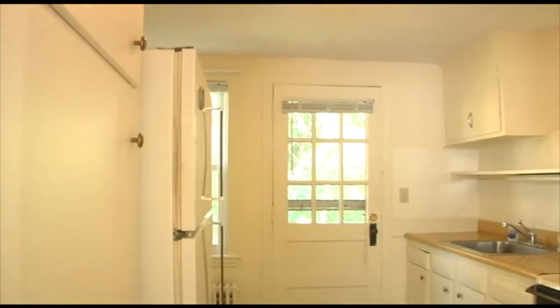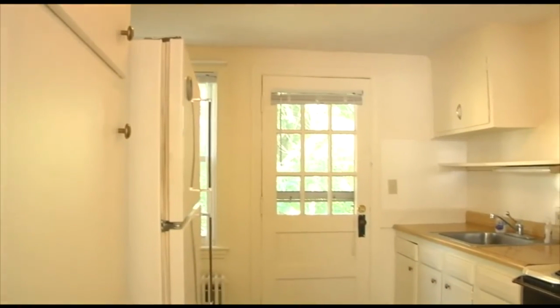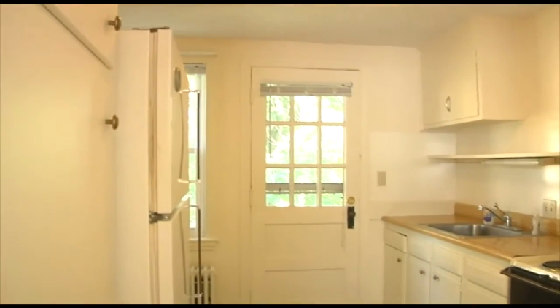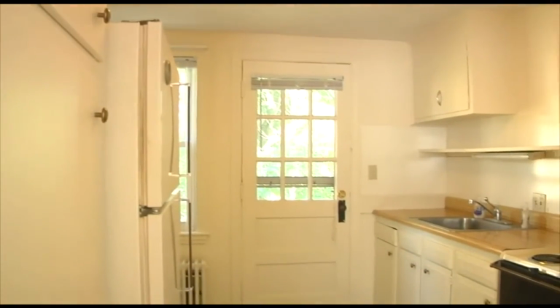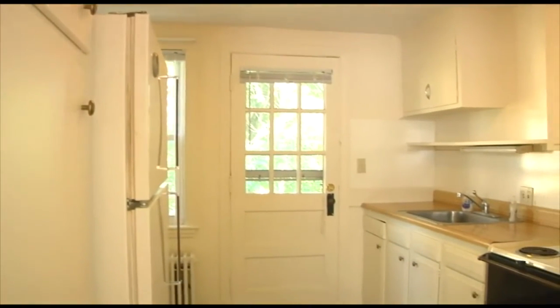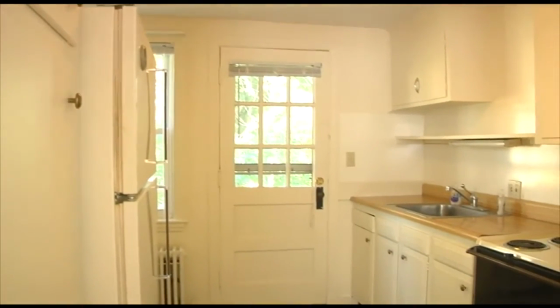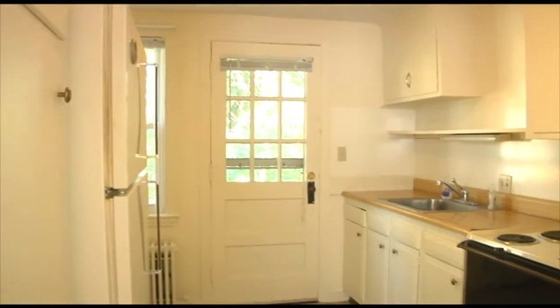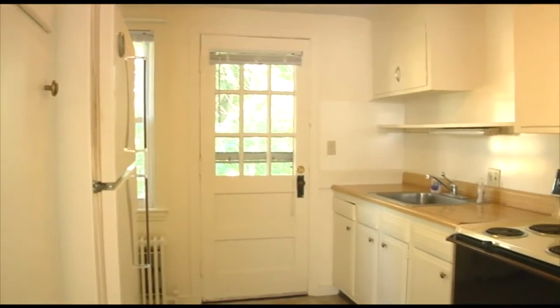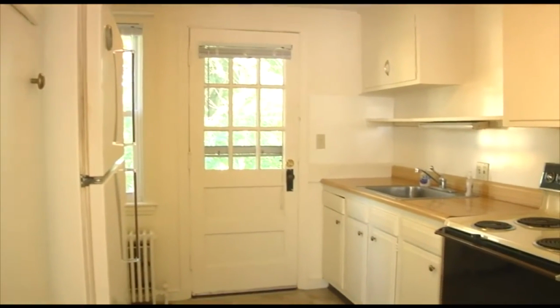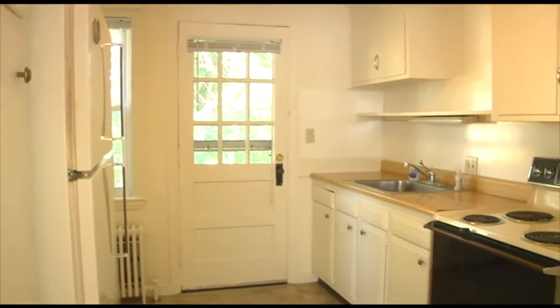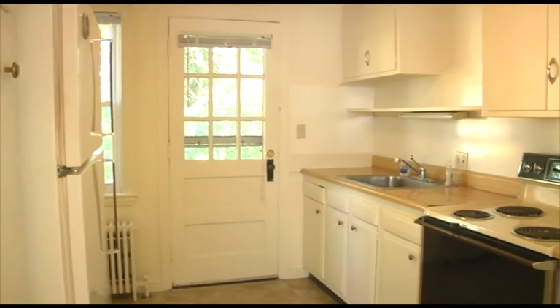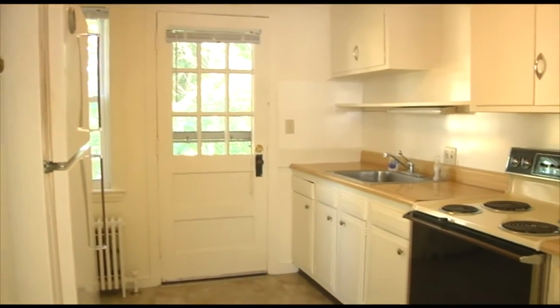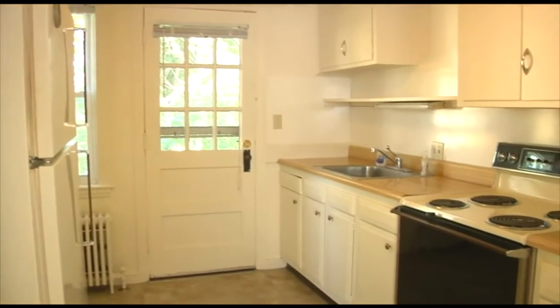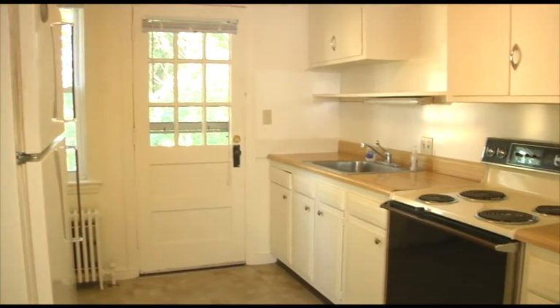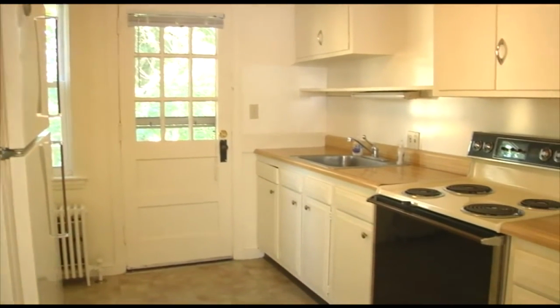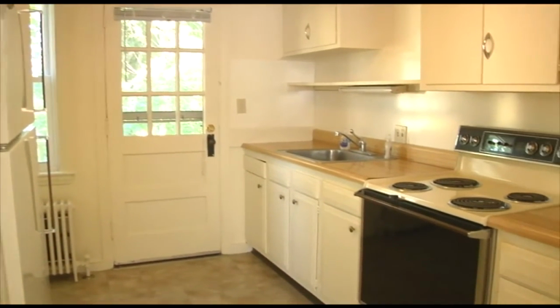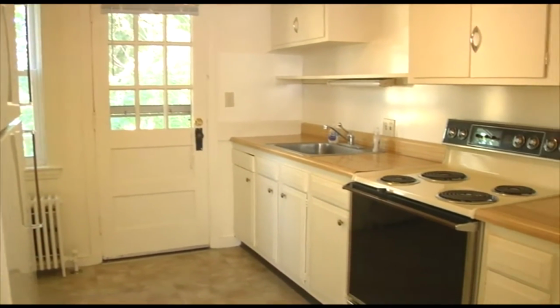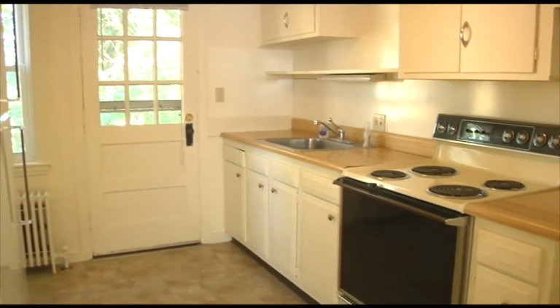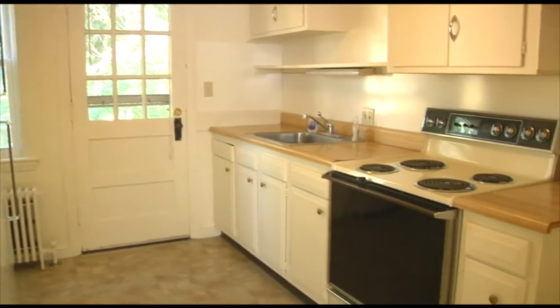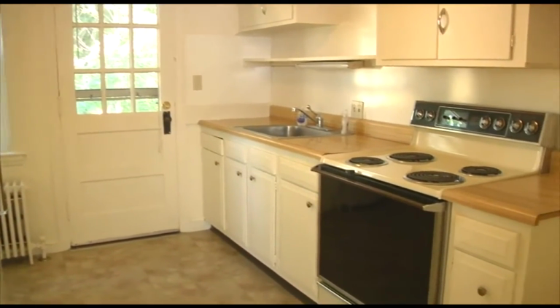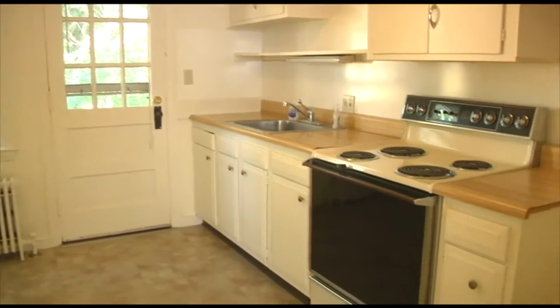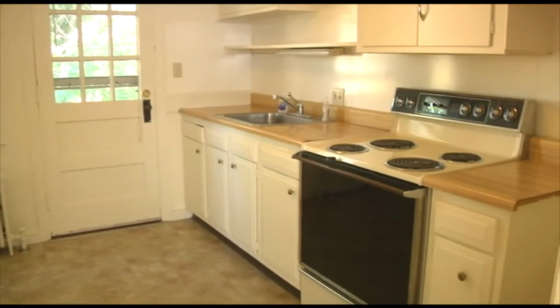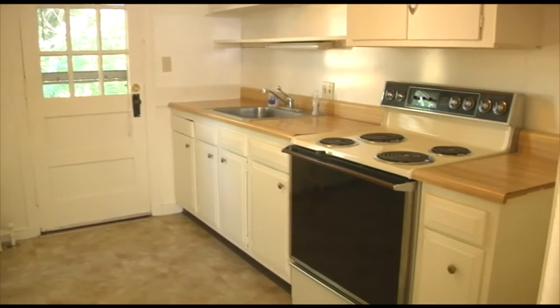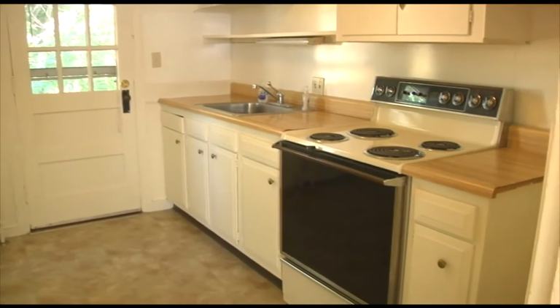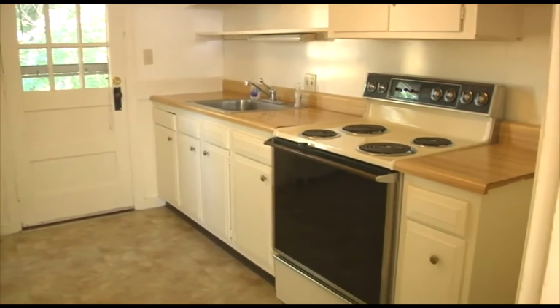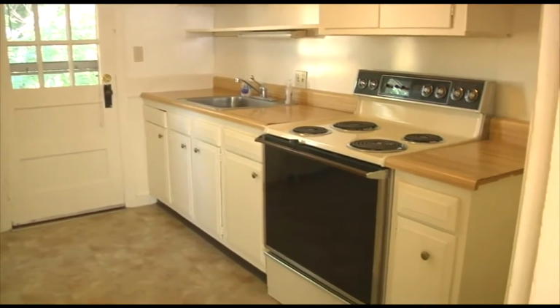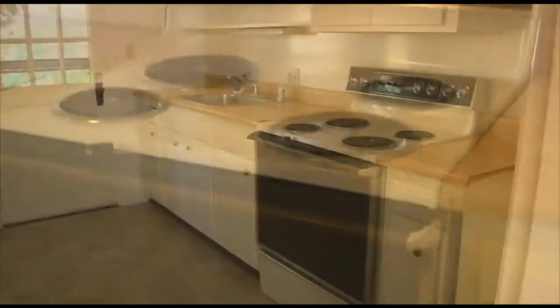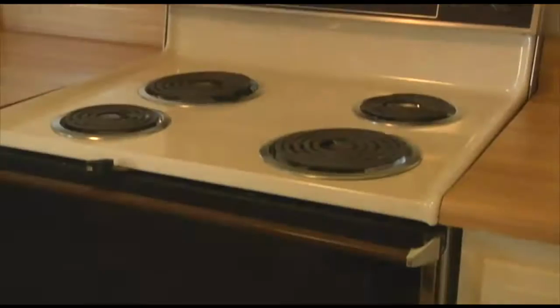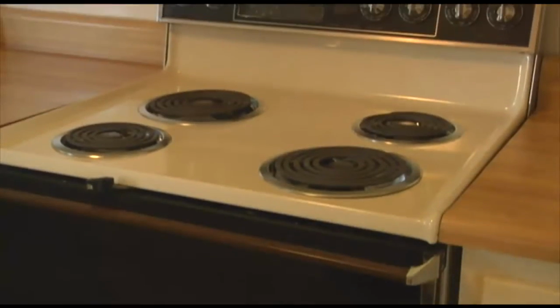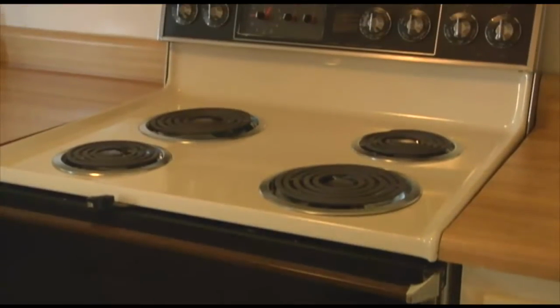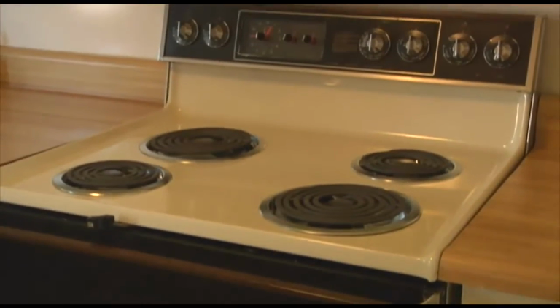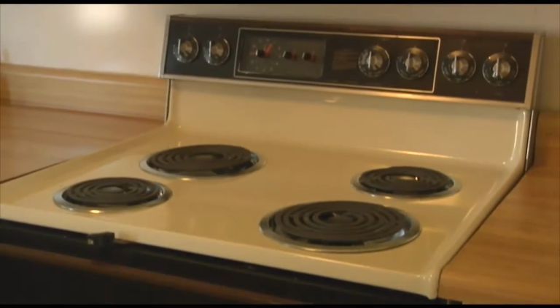Spacious, clean kitchens include all appliances, and offer plenty of cabinet storage and countertop space.